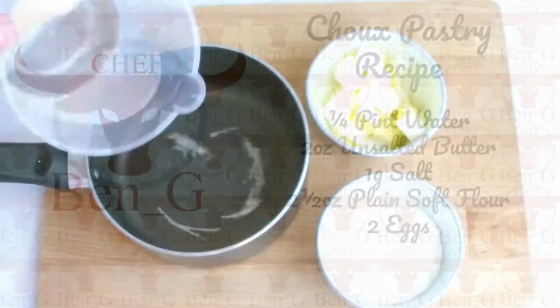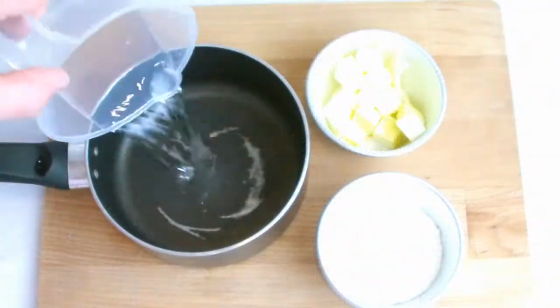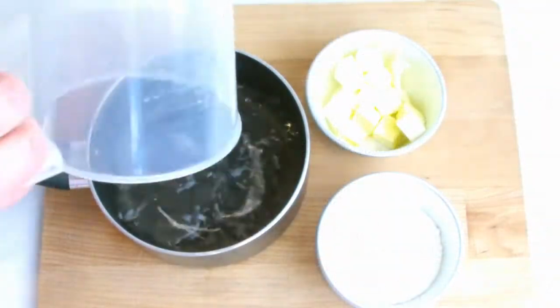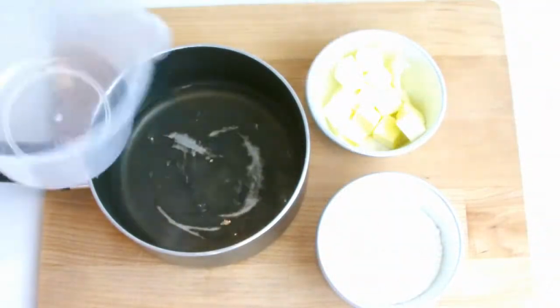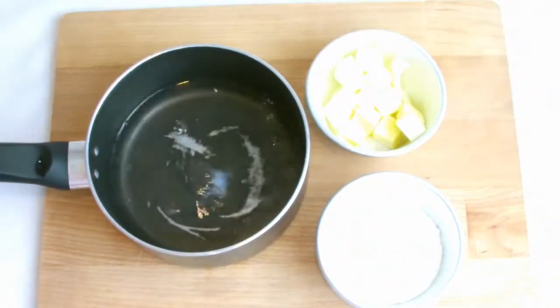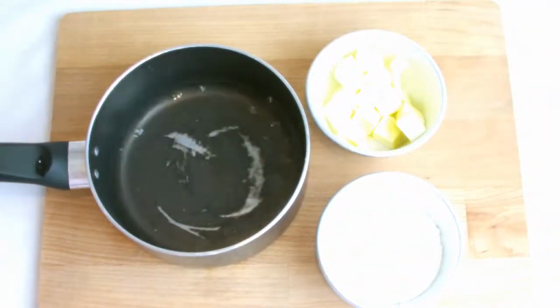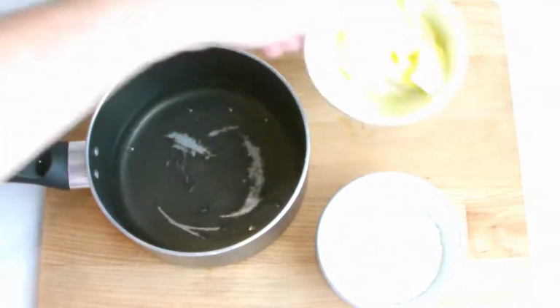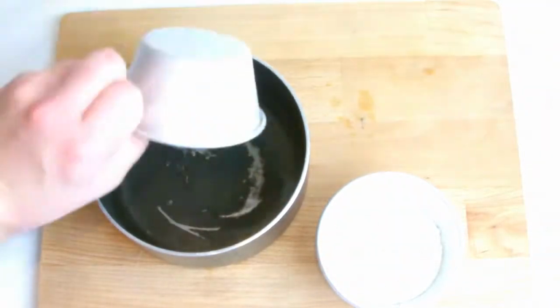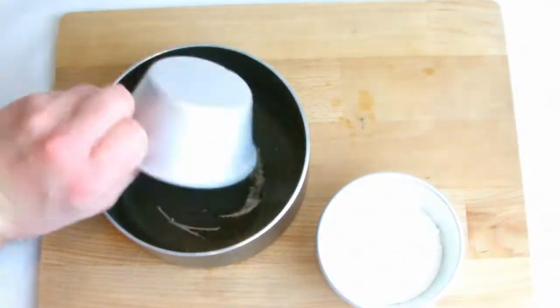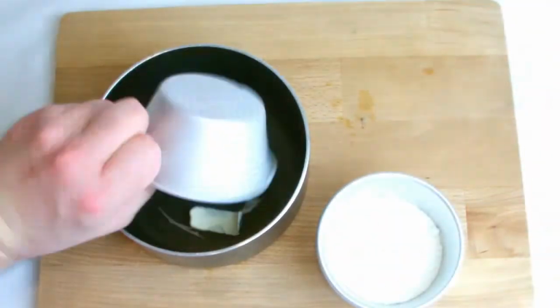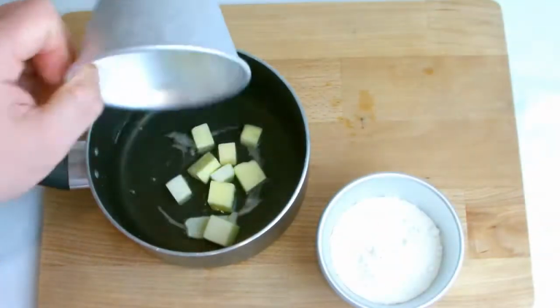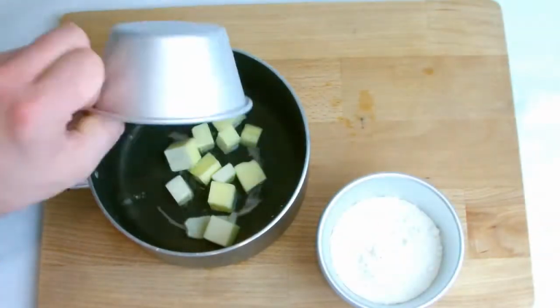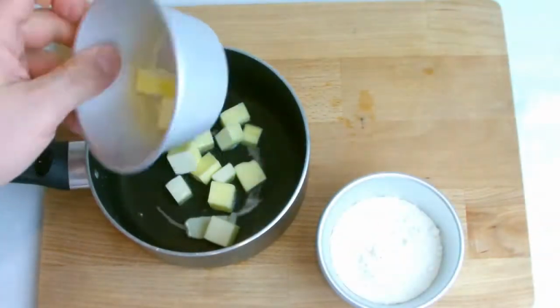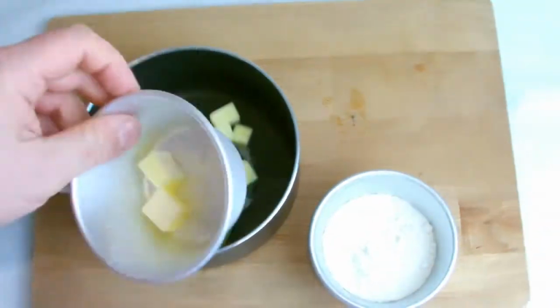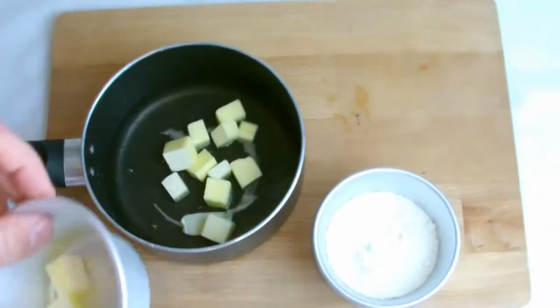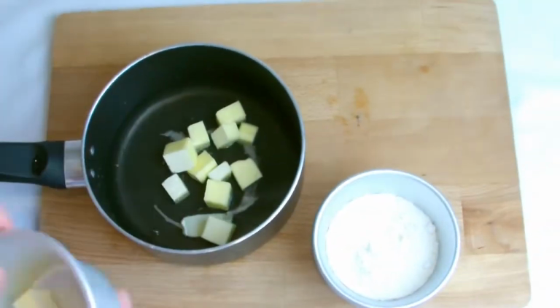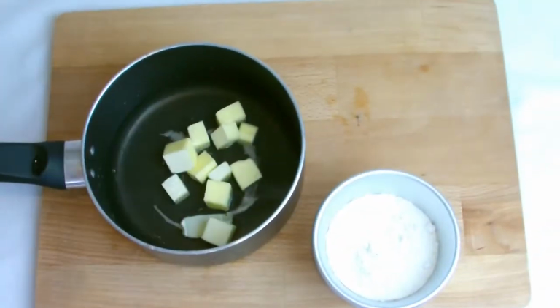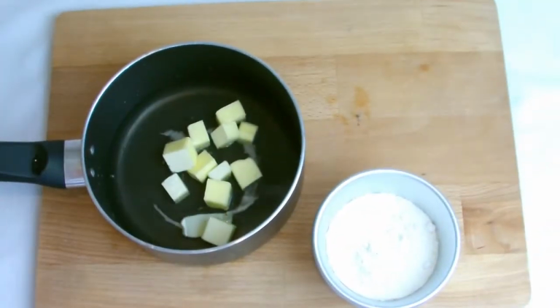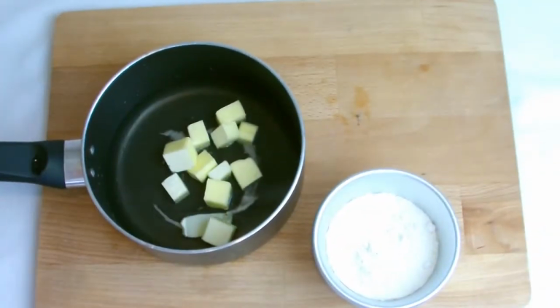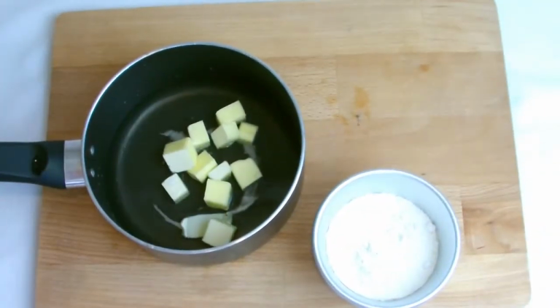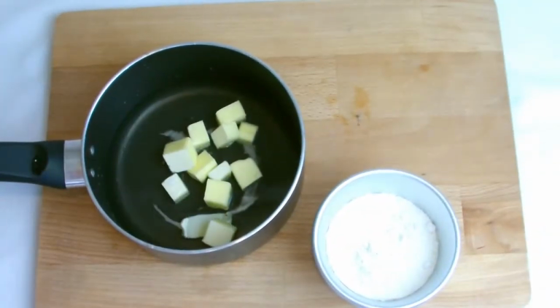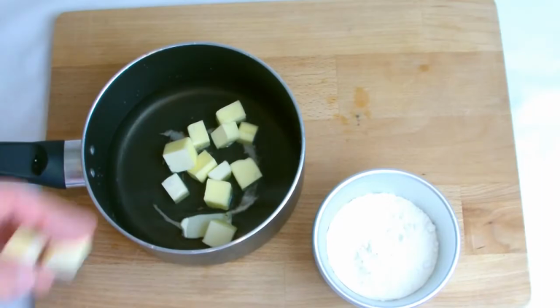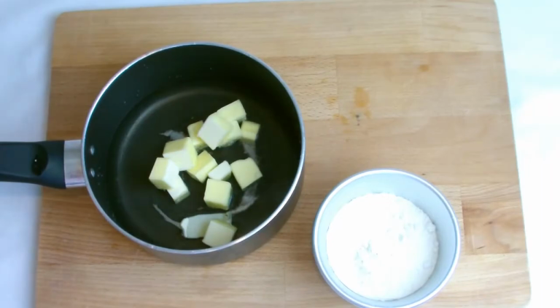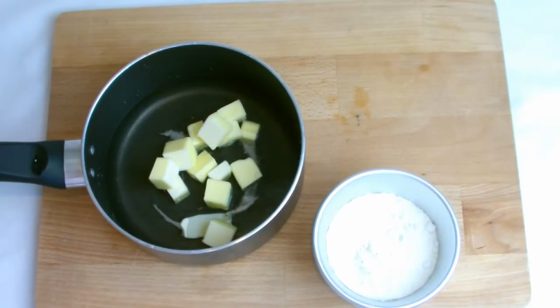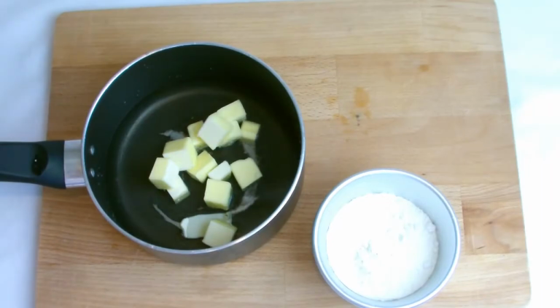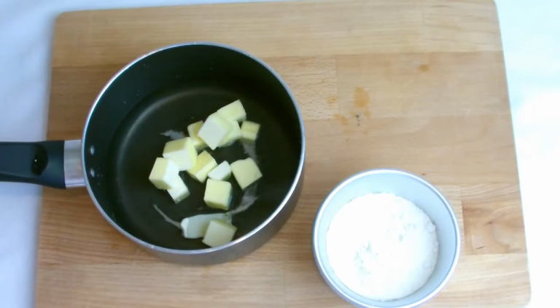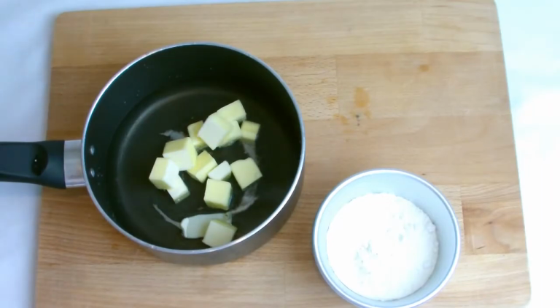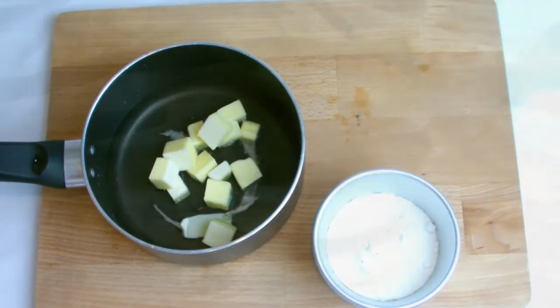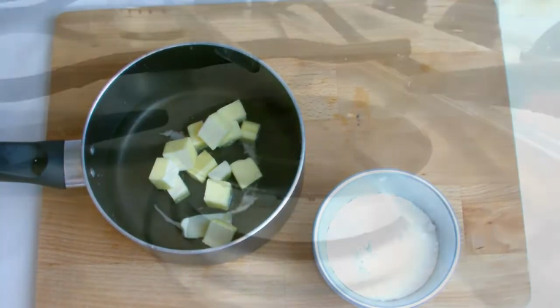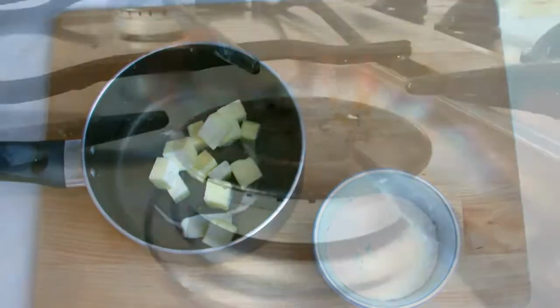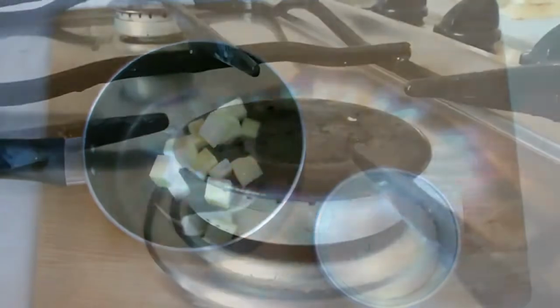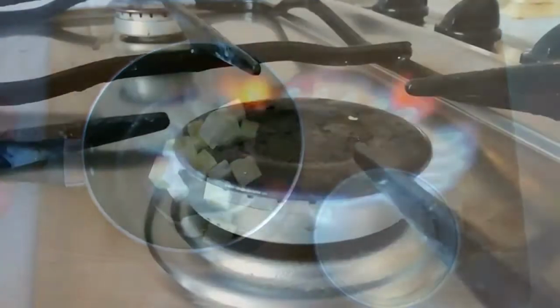Begin with the making of the choux pastry. Place the water and butter into a pan and bring to the boil.